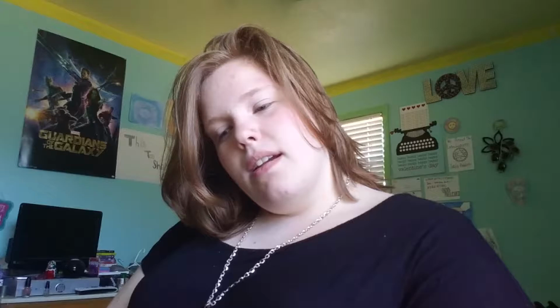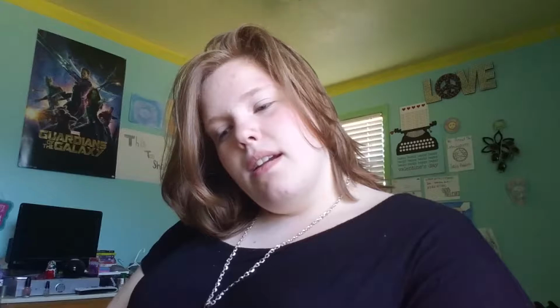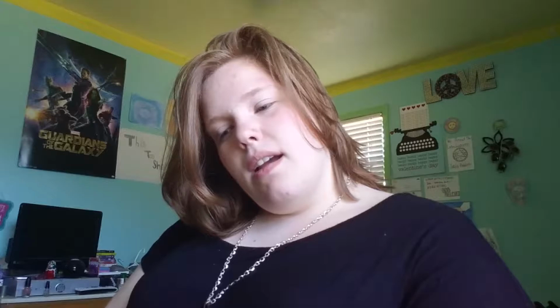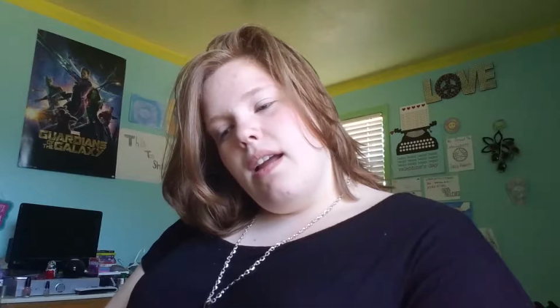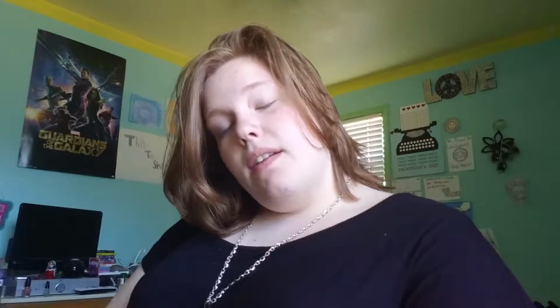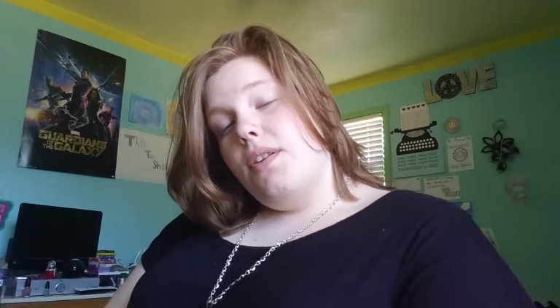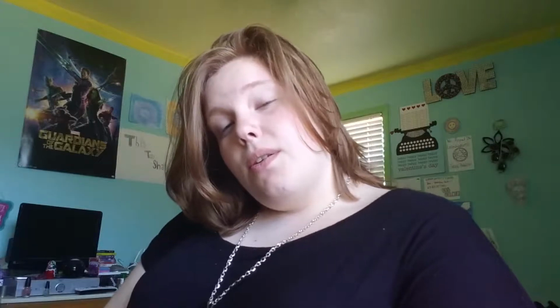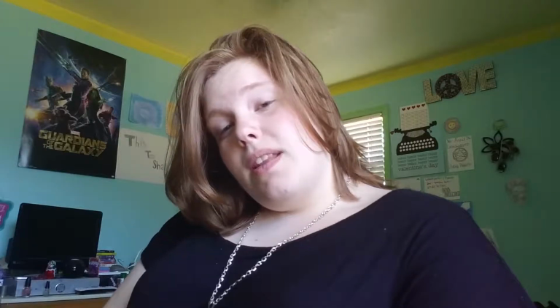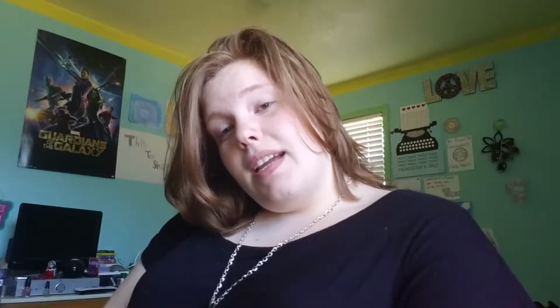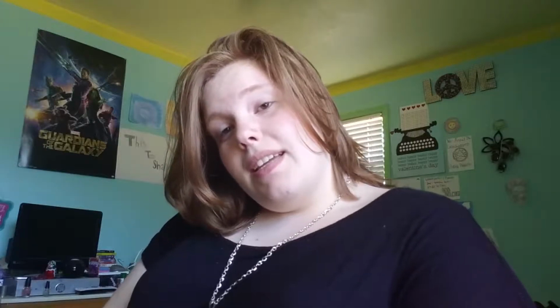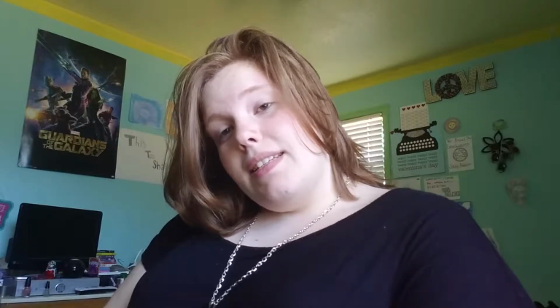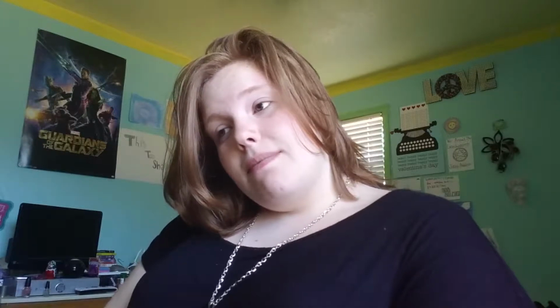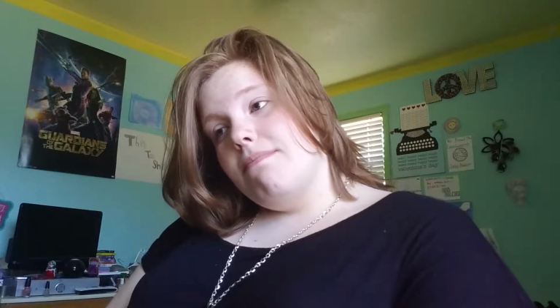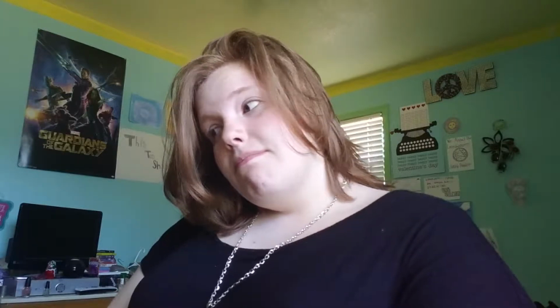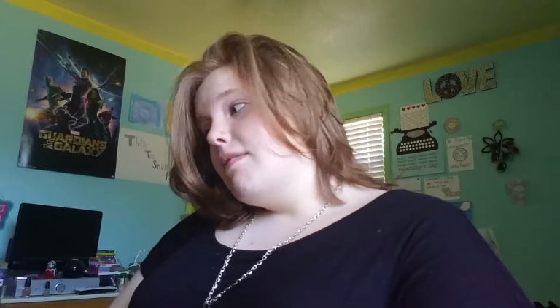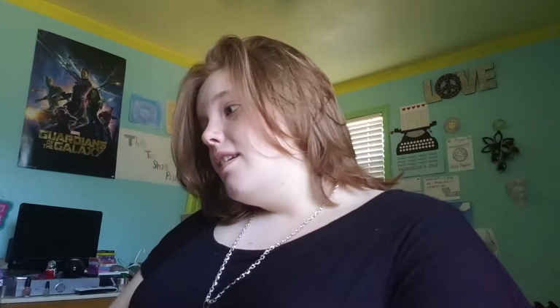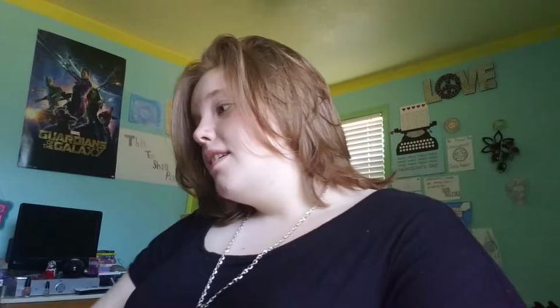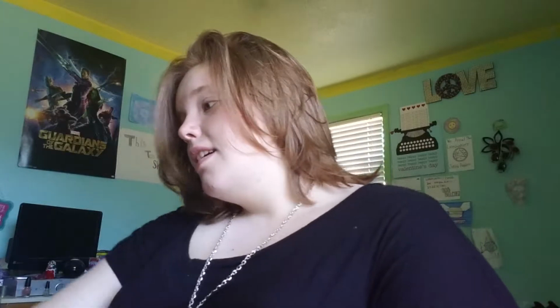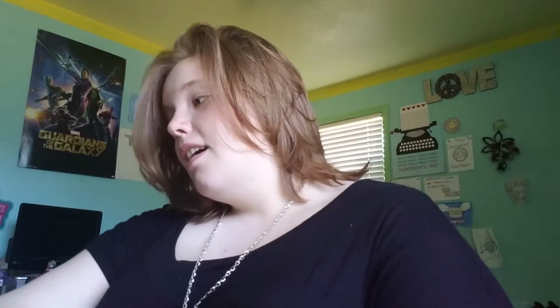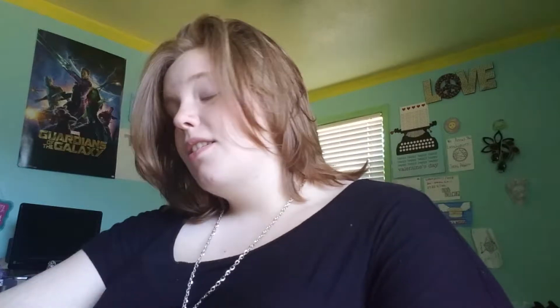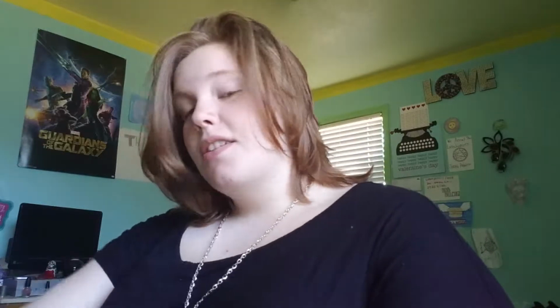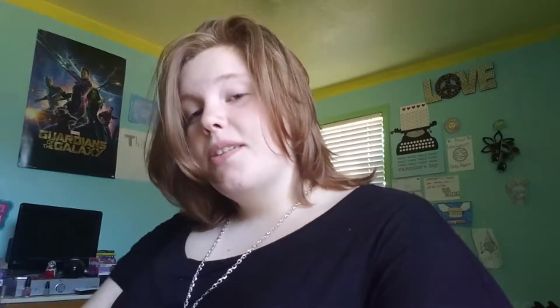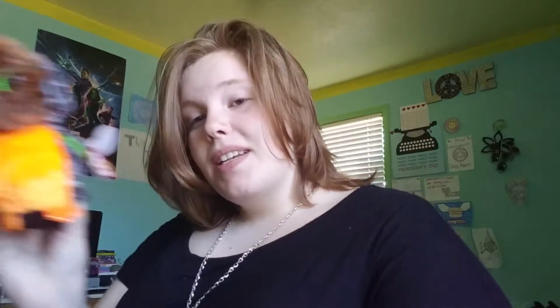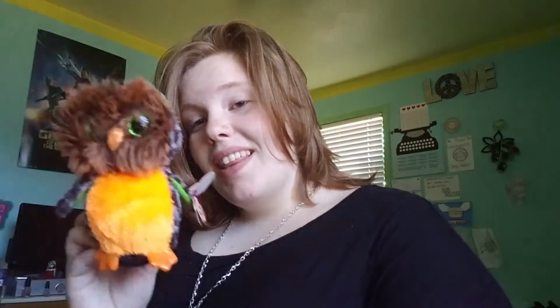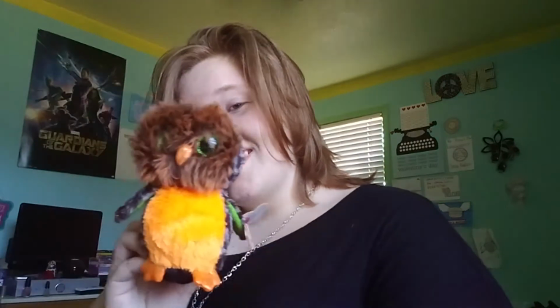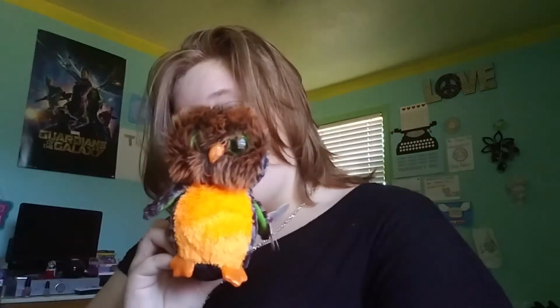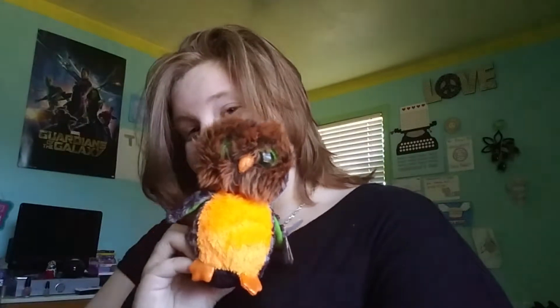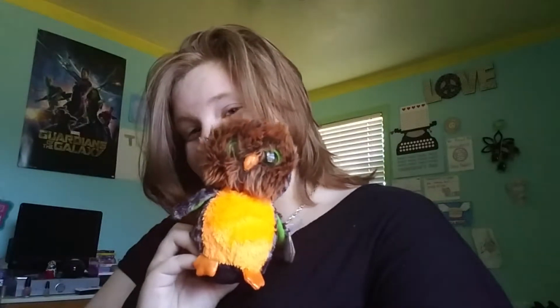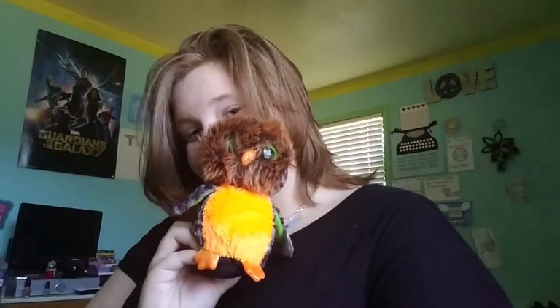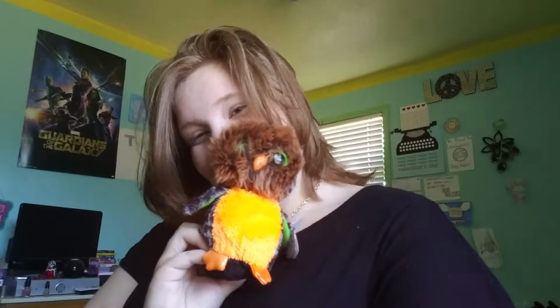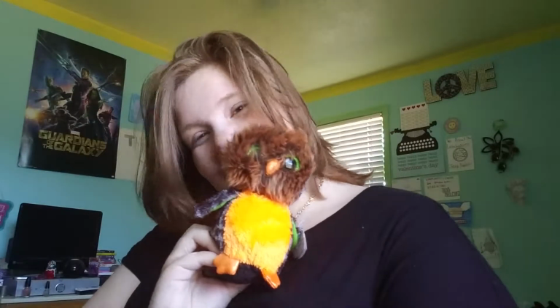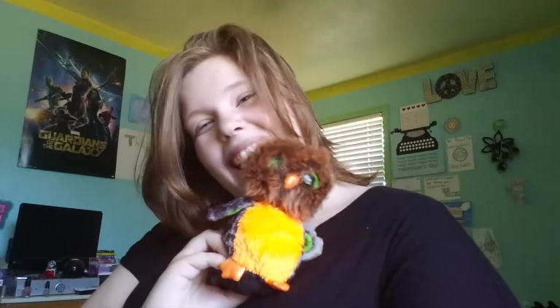And if you don't like it, I'll turn you into this guy, okay?